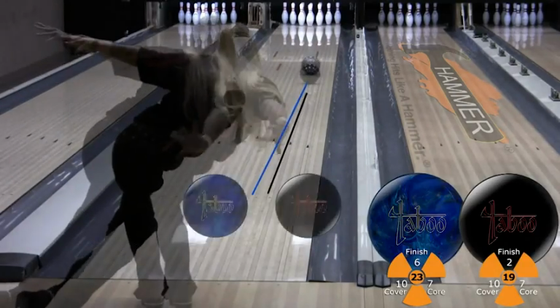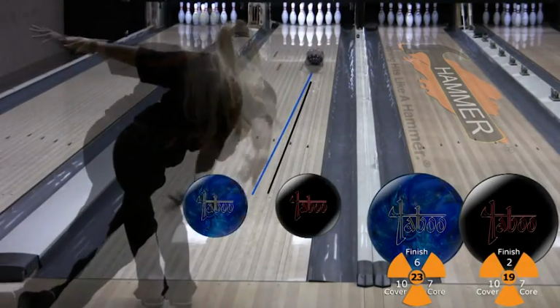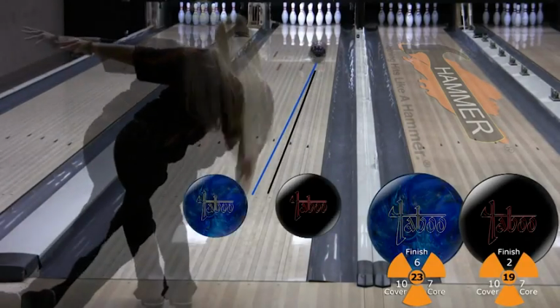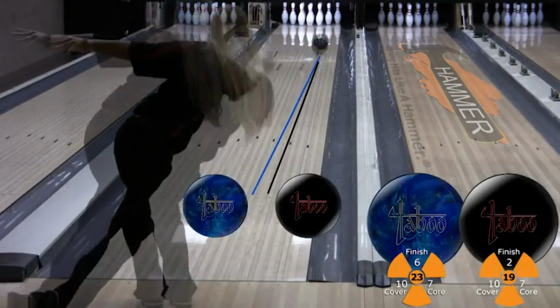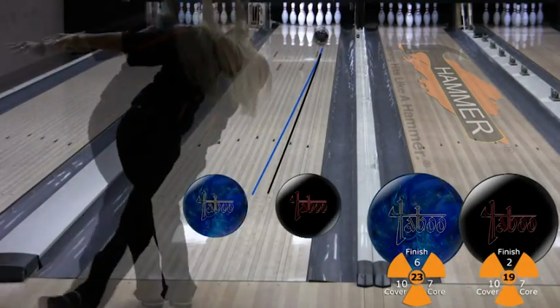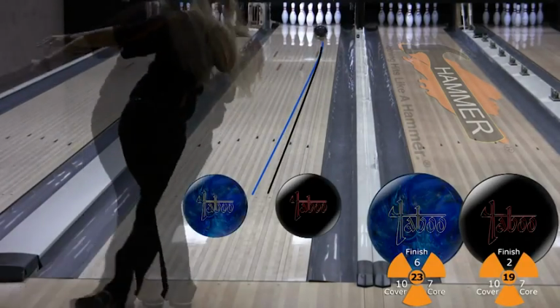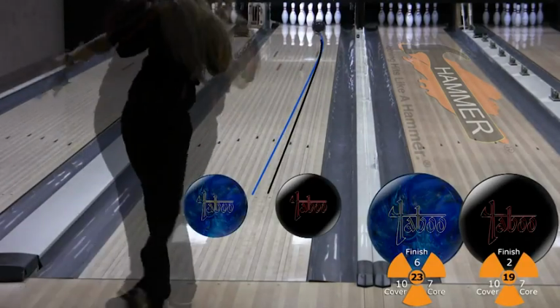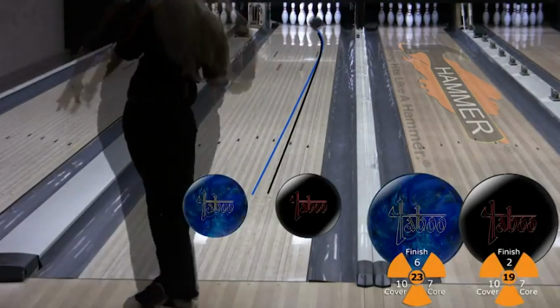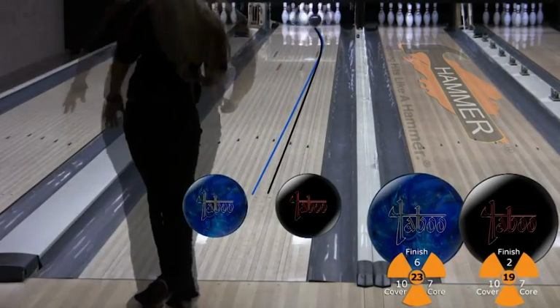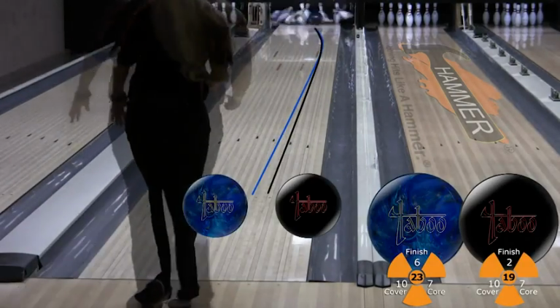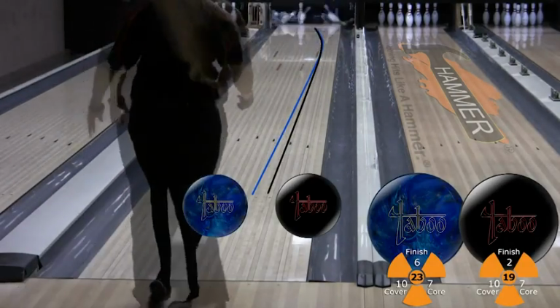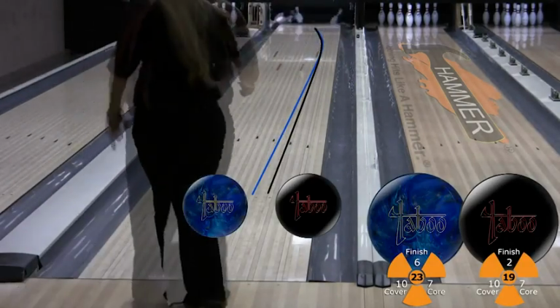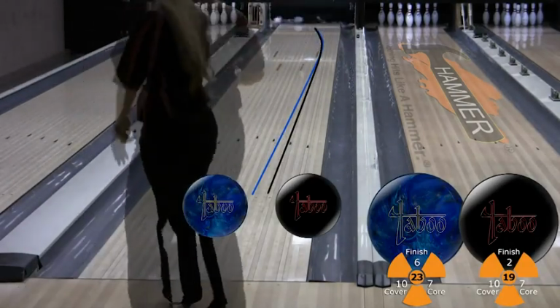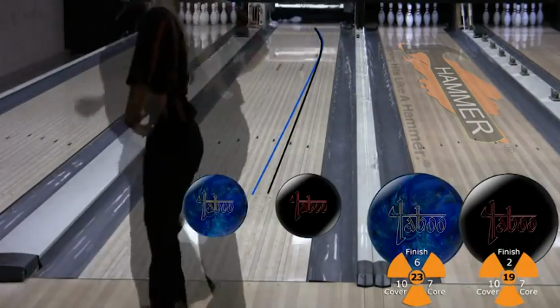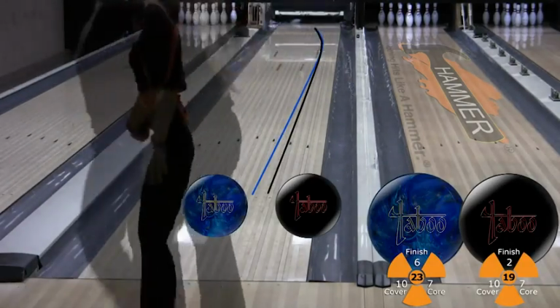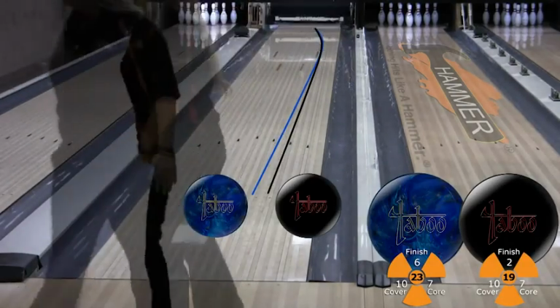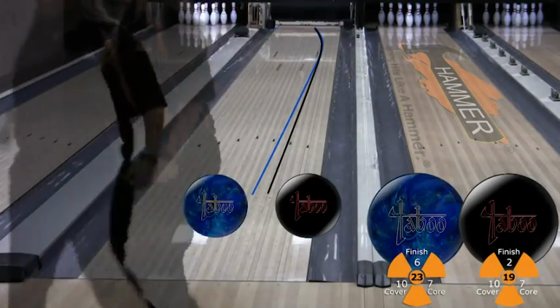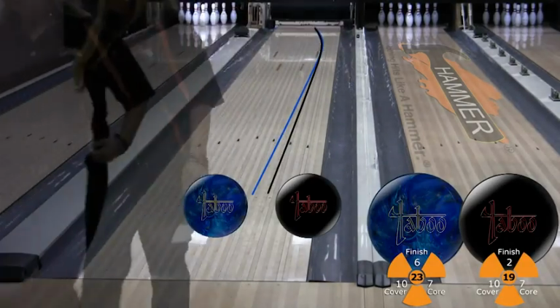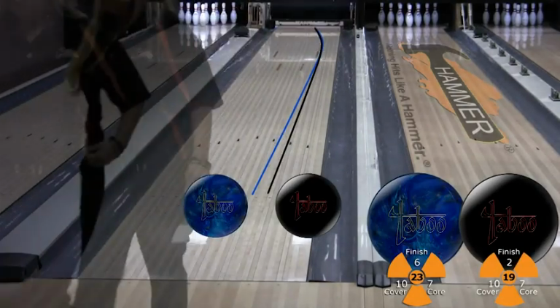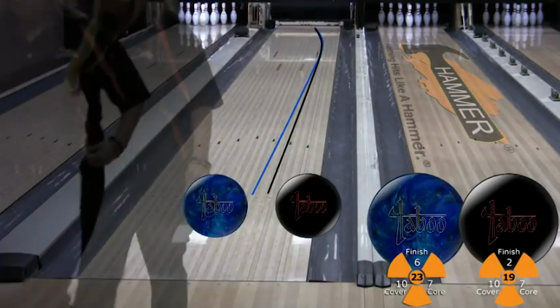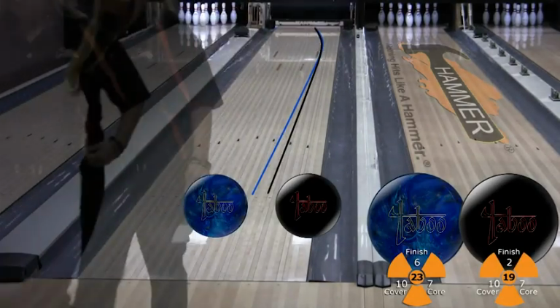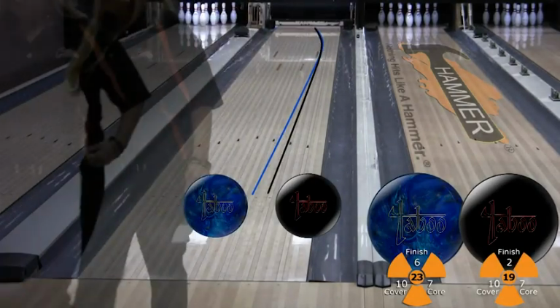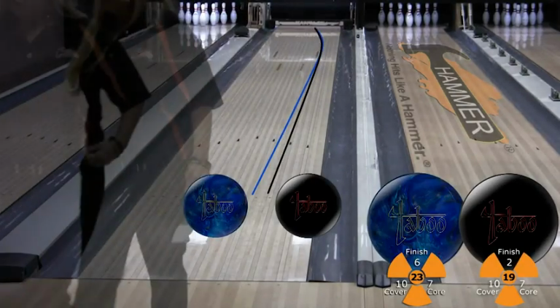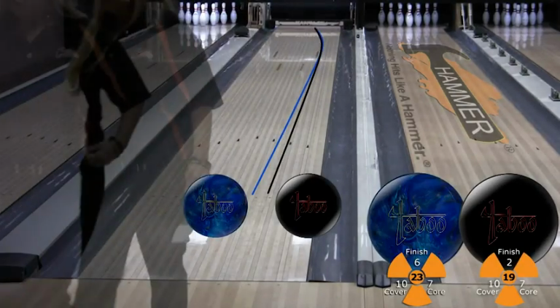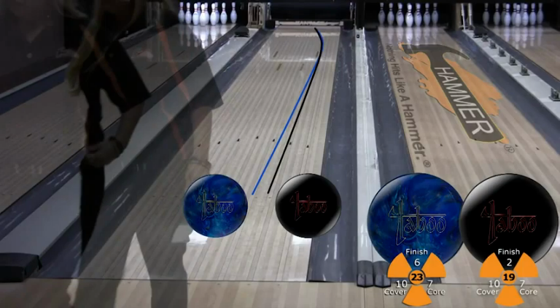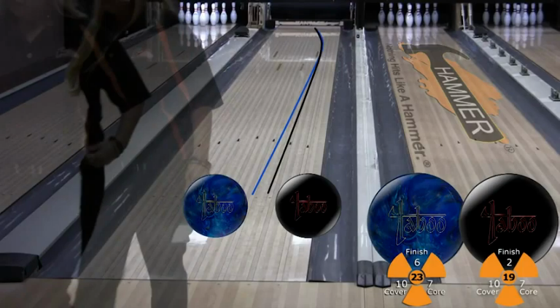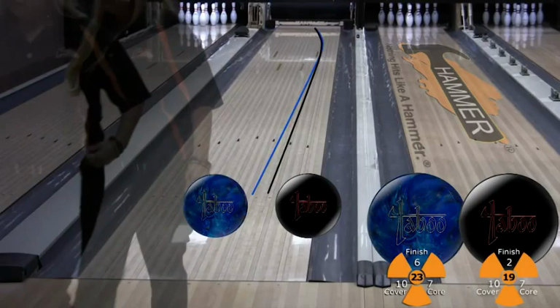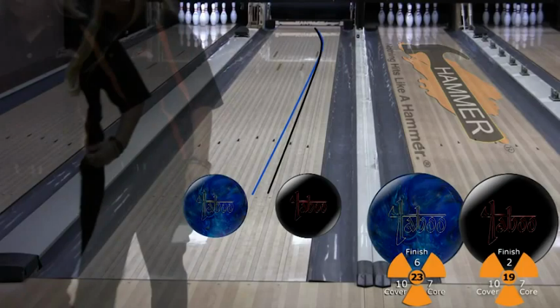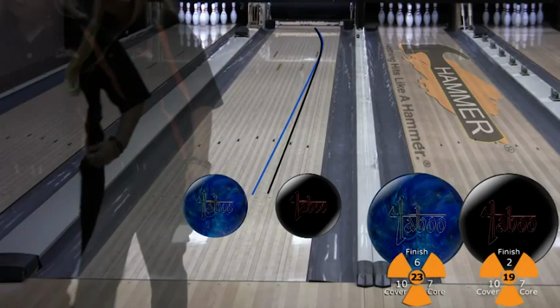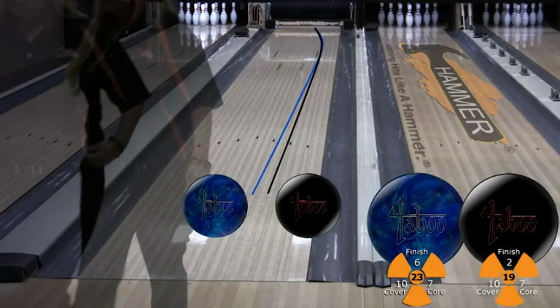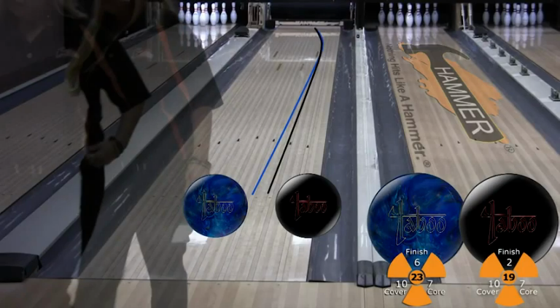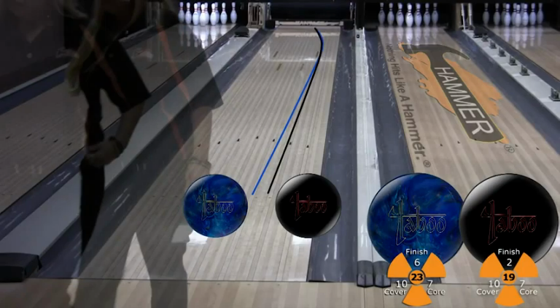You can see just how different these two balls are, even for a straighter, lower rev style like Kim Mann.